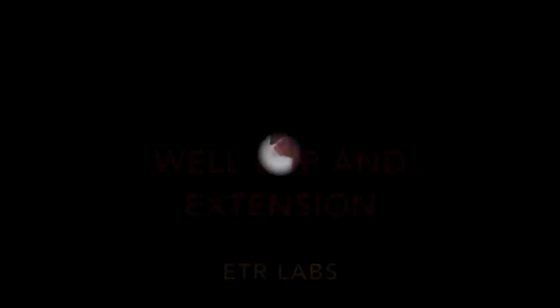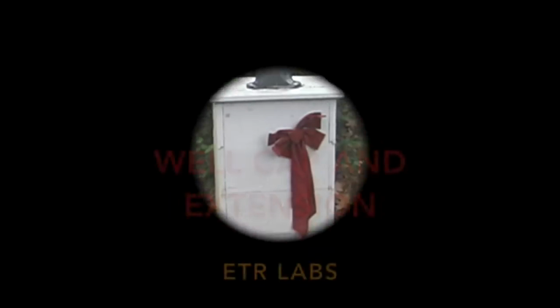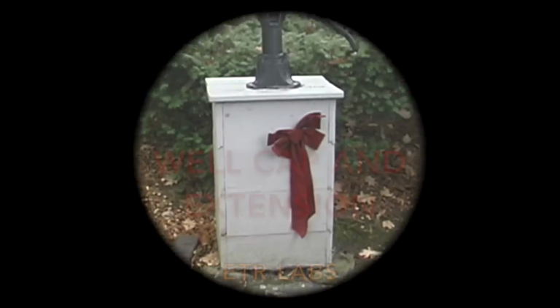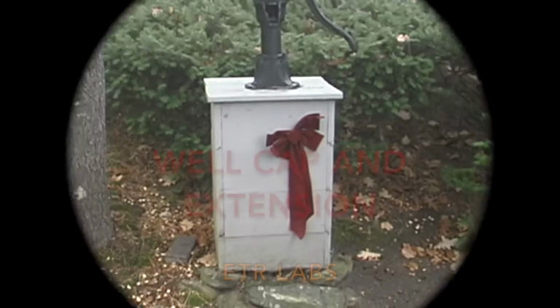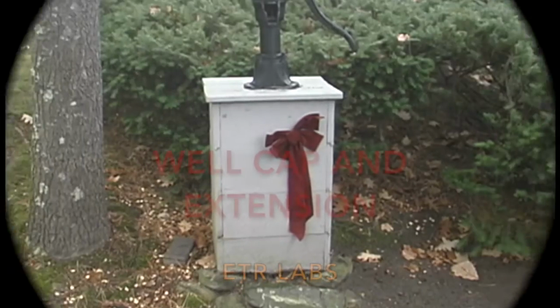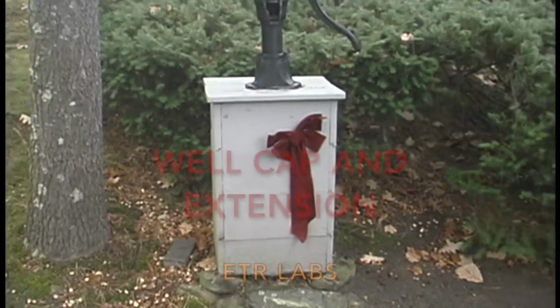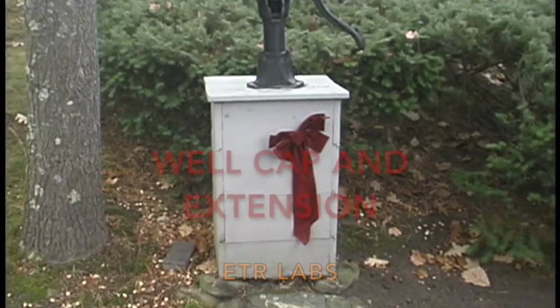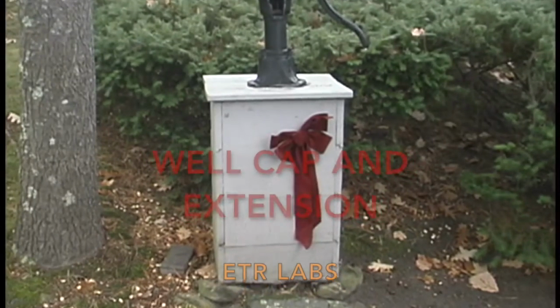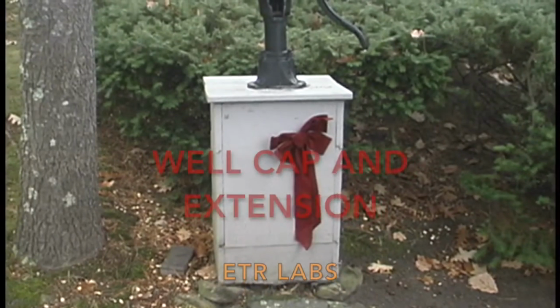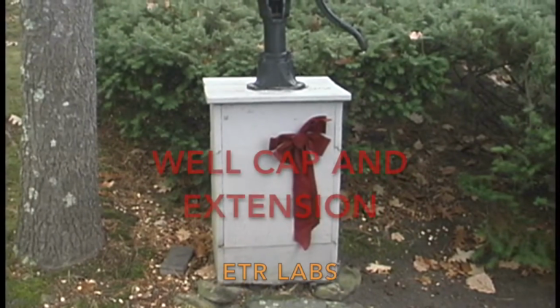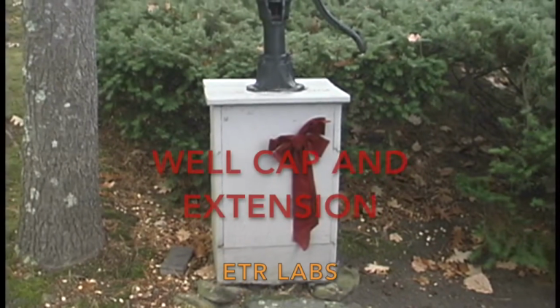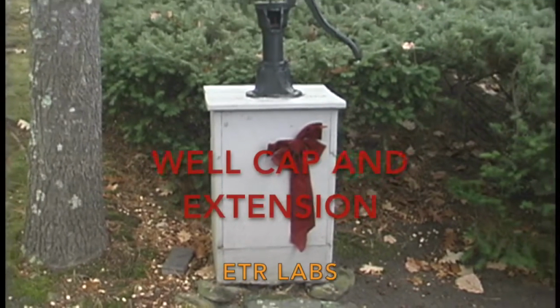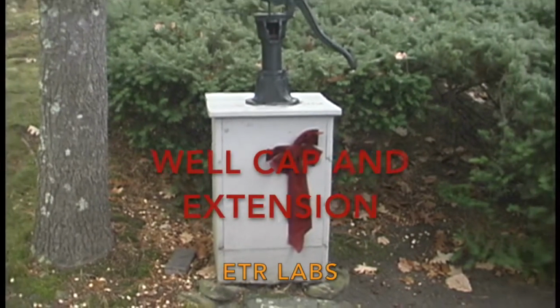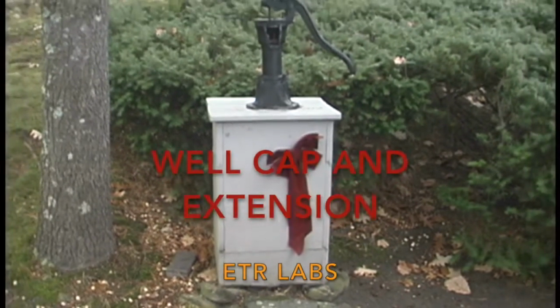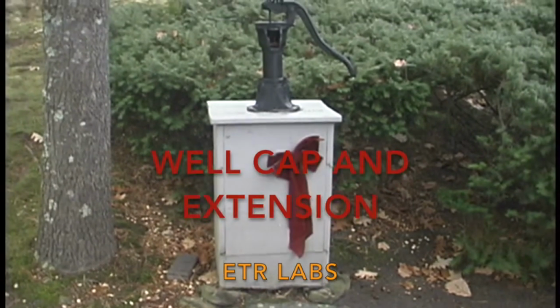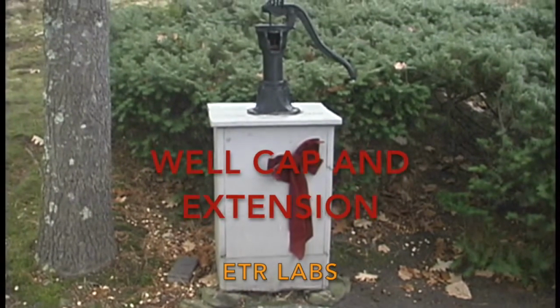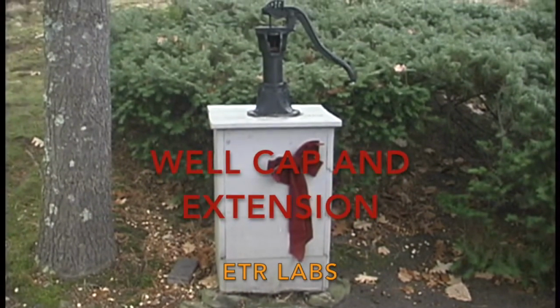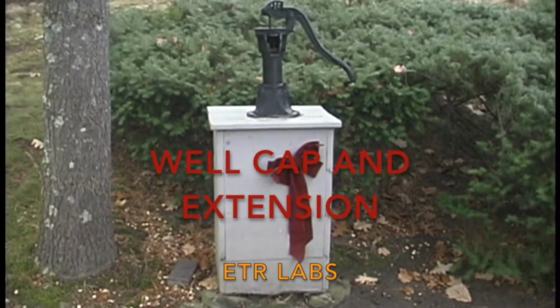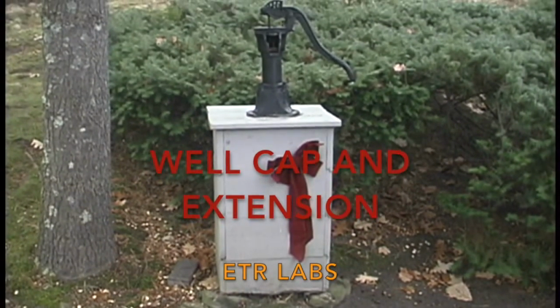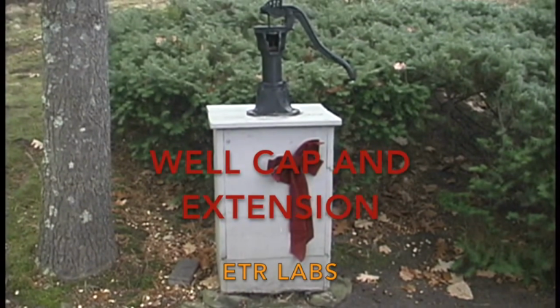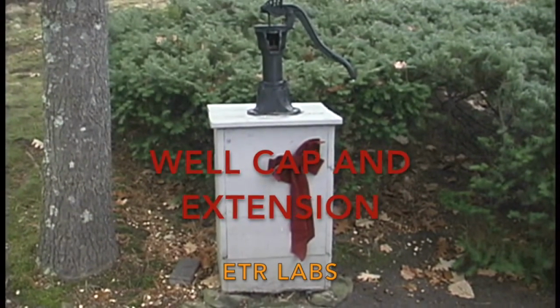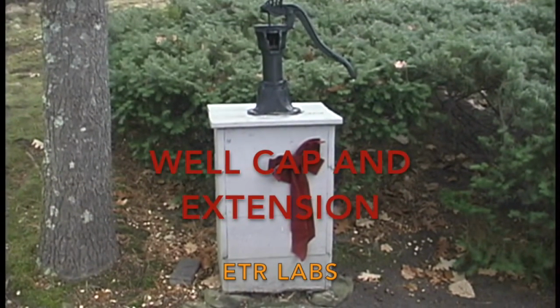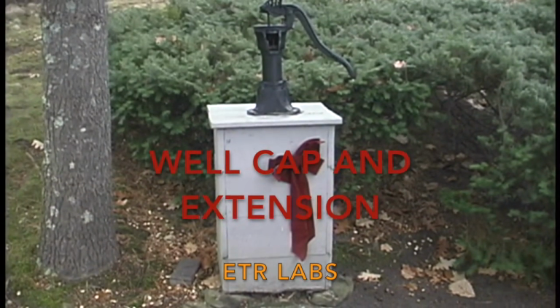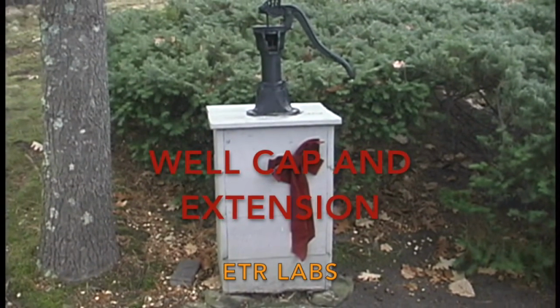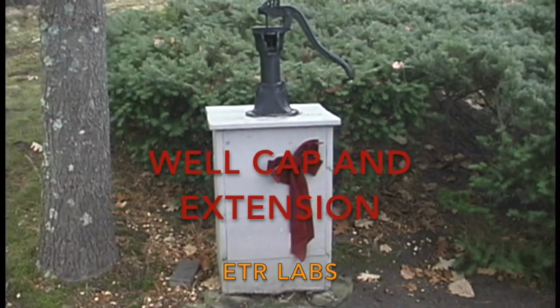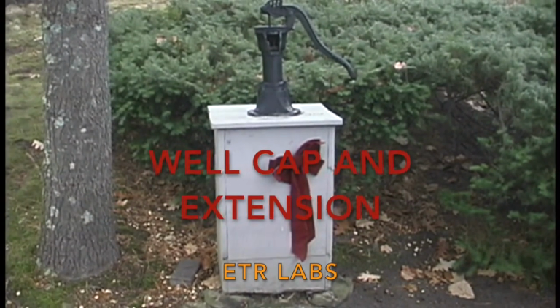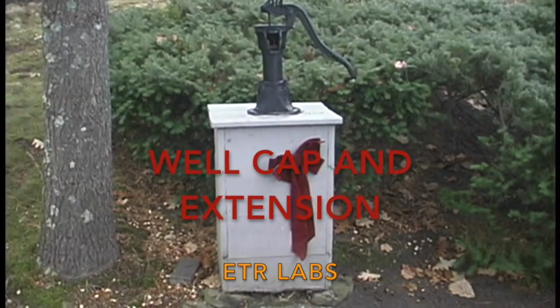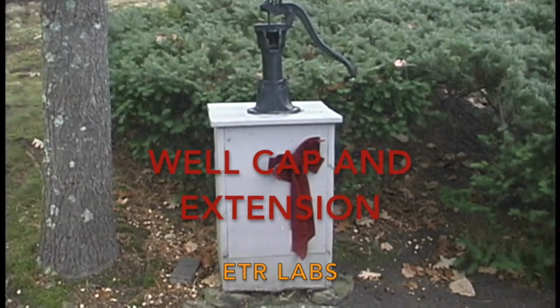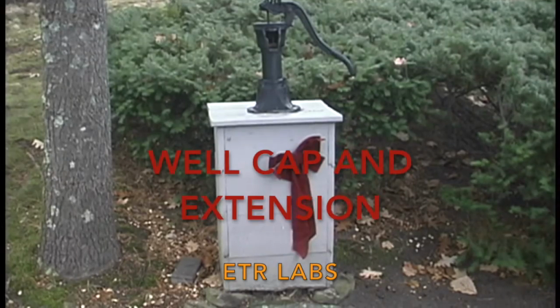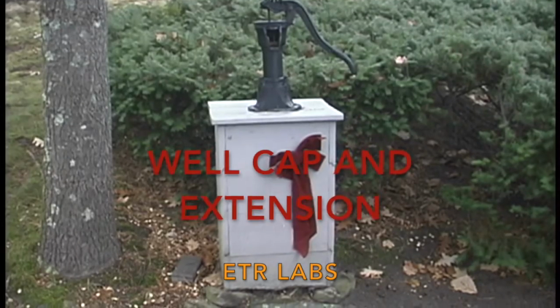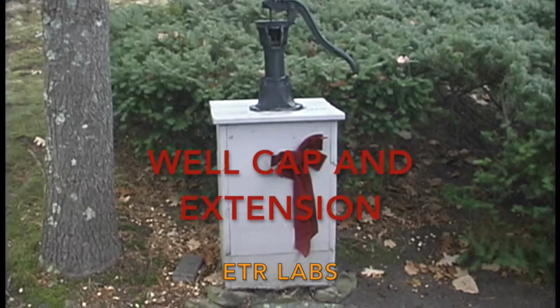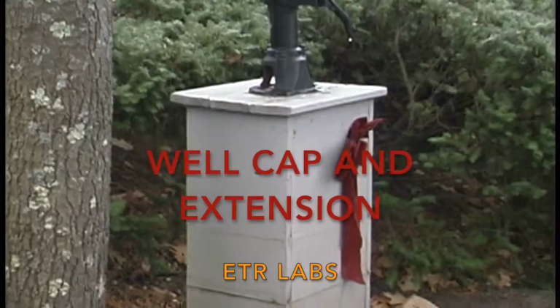Good morning, my name is Eric Kozalski and I'm going to demonstrate a well cap and extension onto an existing well.